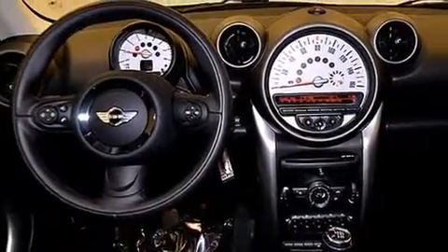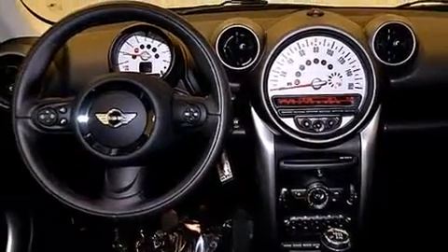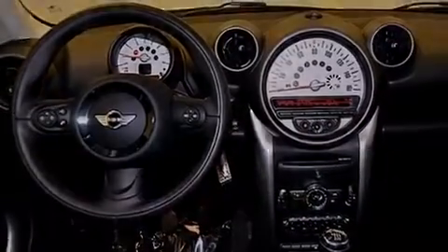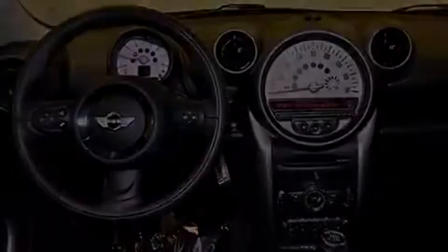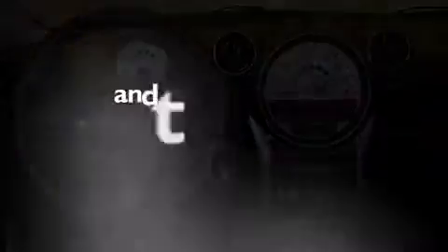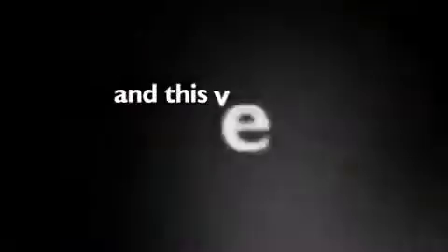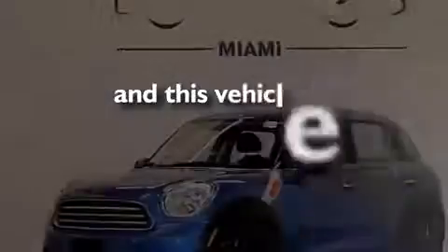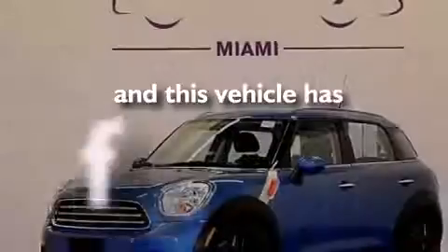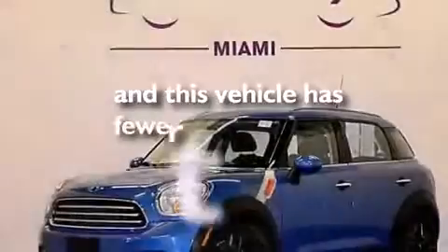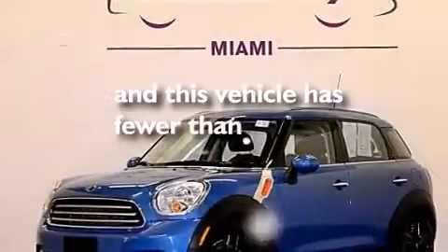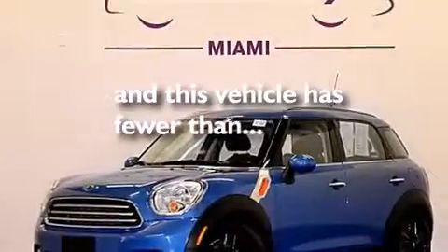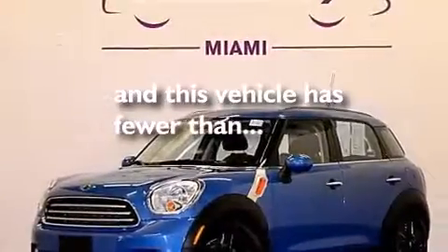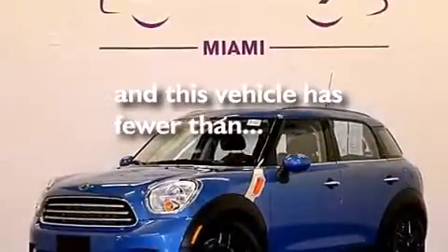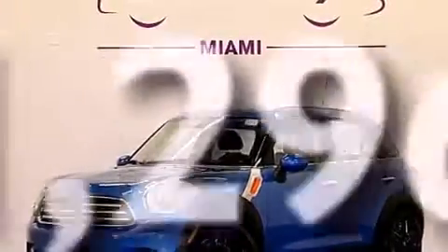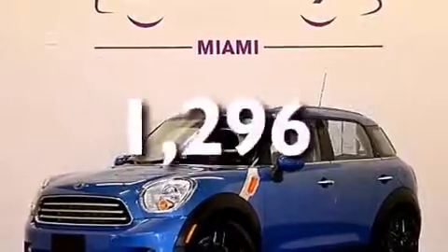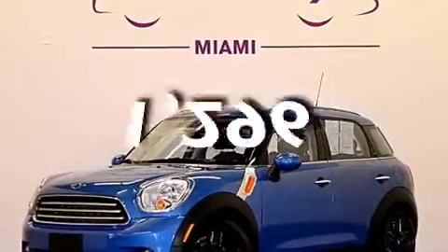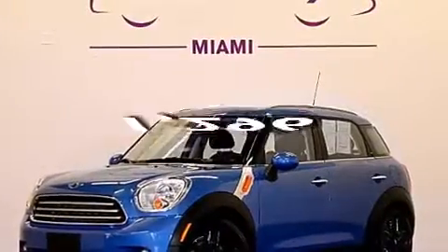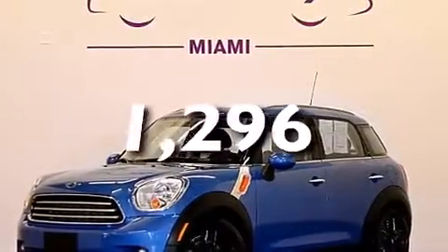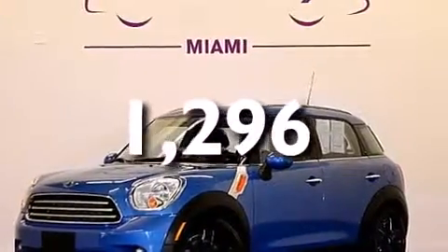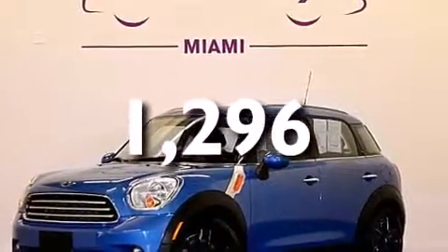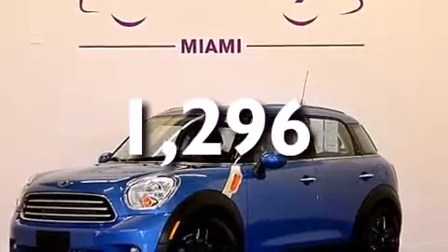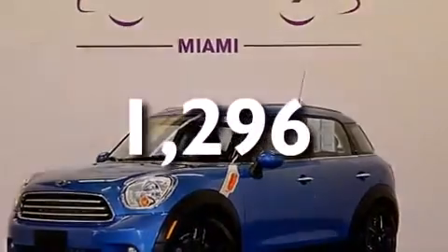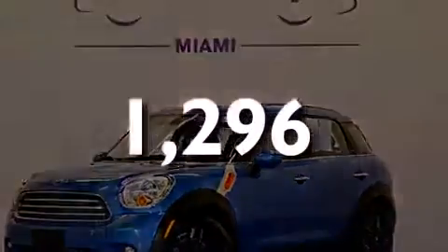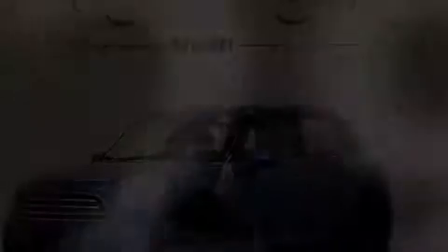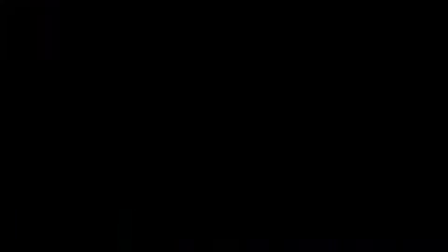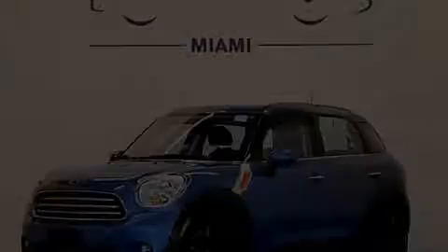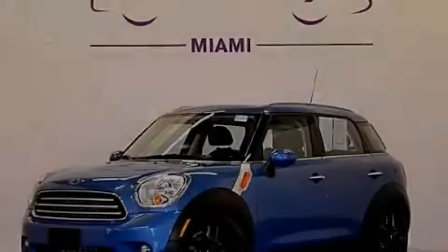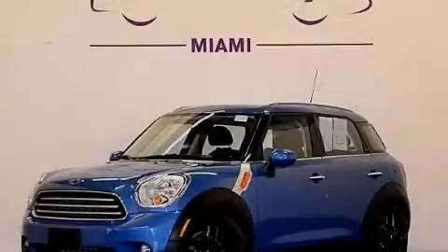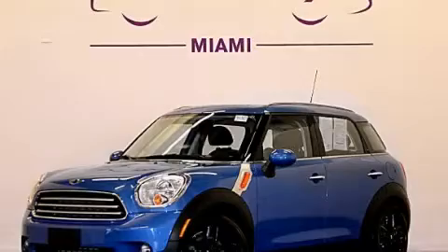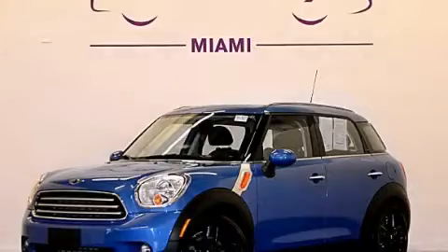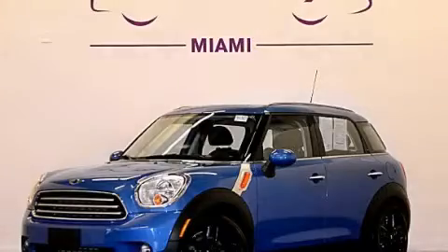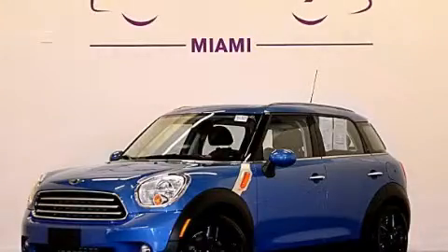This vehicle has fewer than 2,000 miles on the odometer. We invite you to contact us today to learn more about this vehicle.